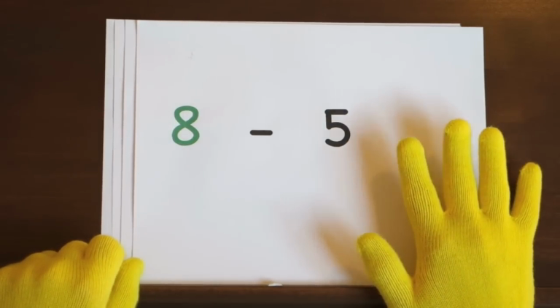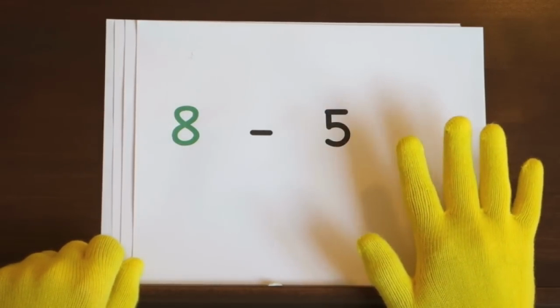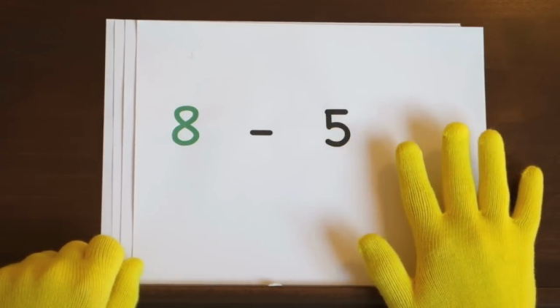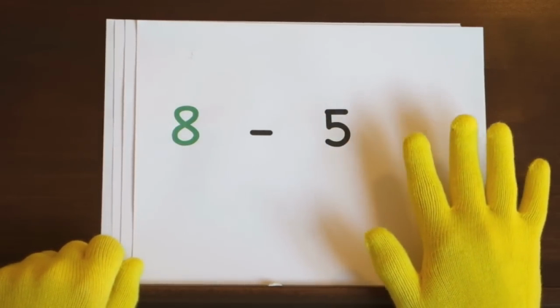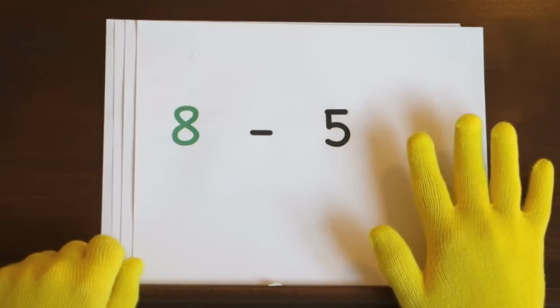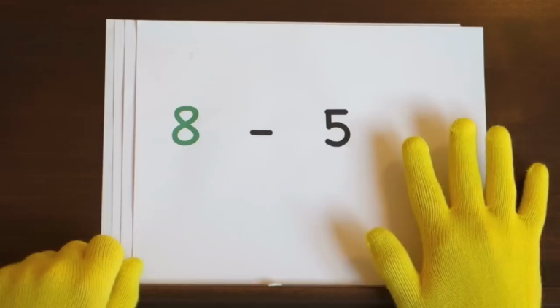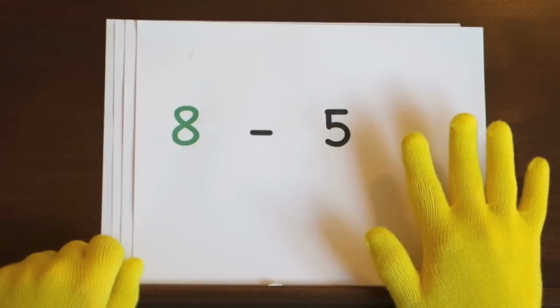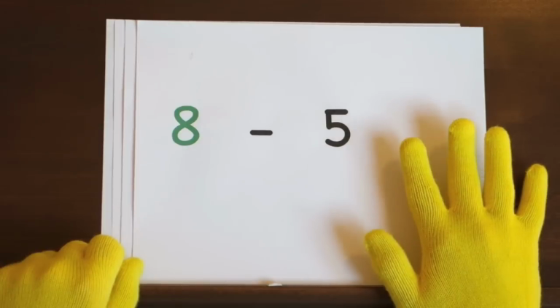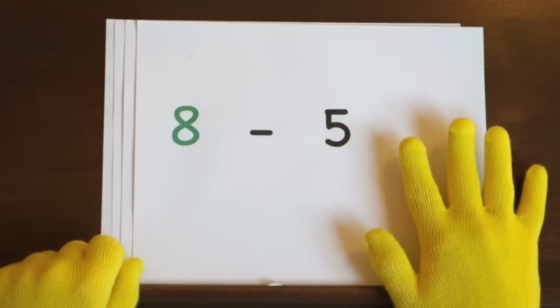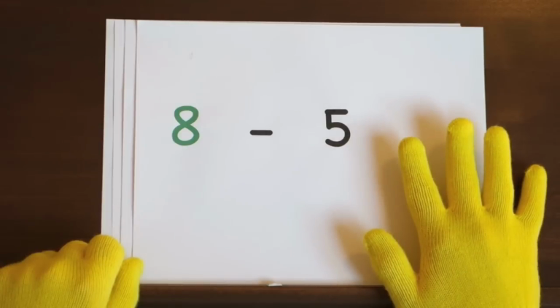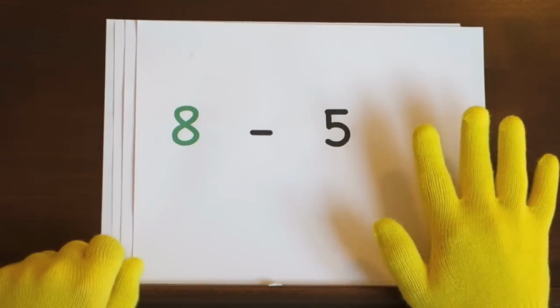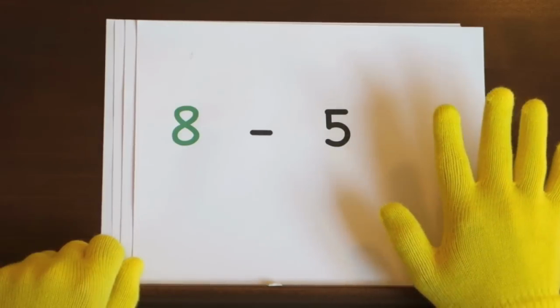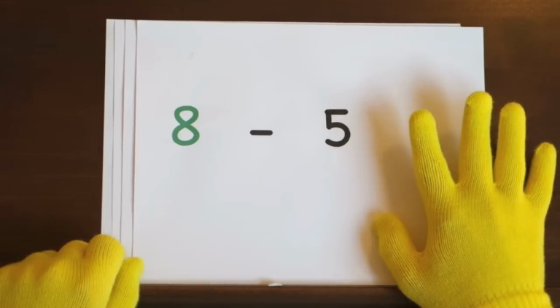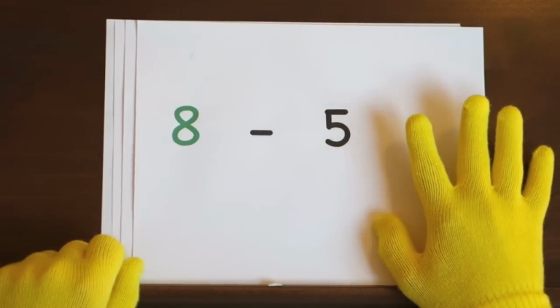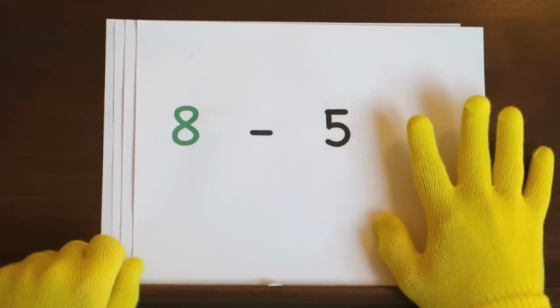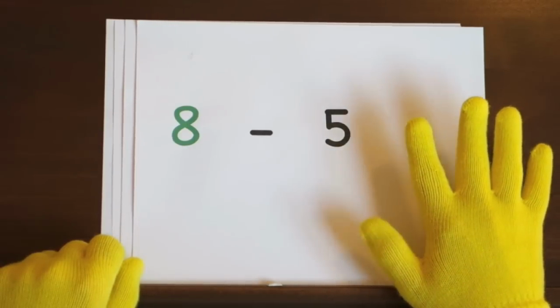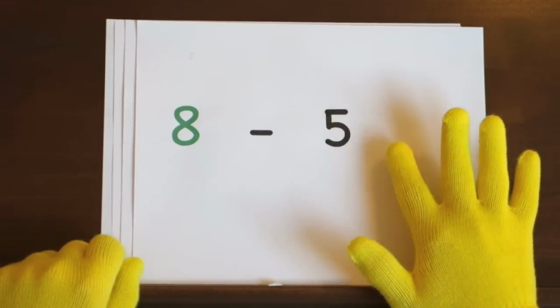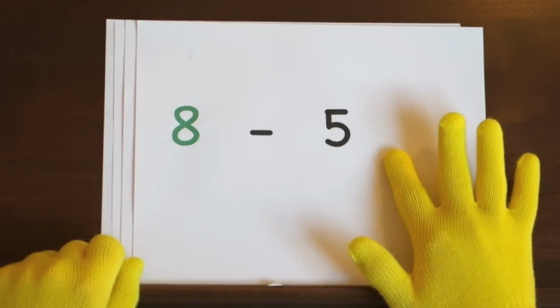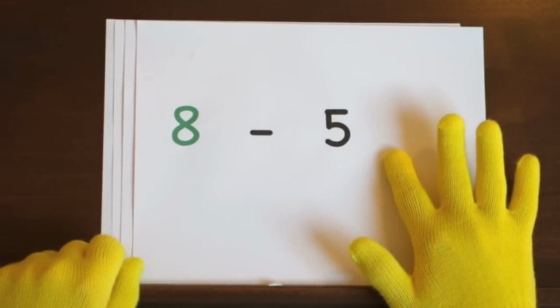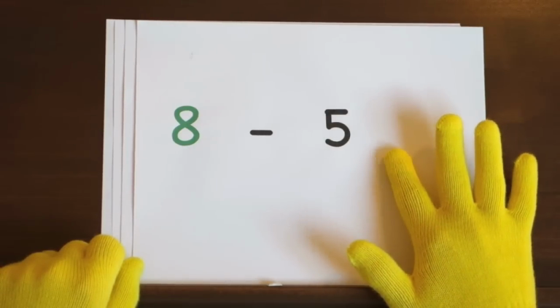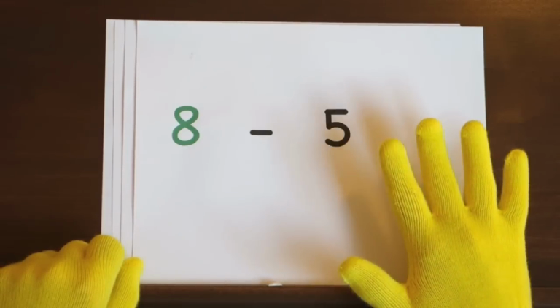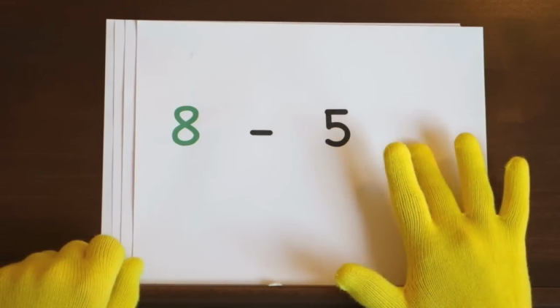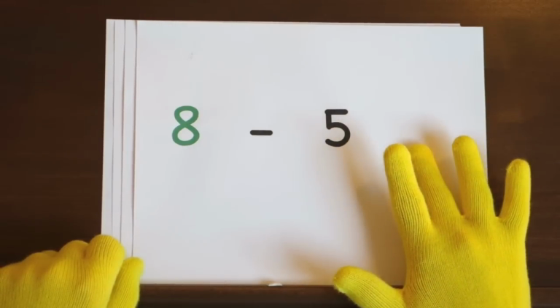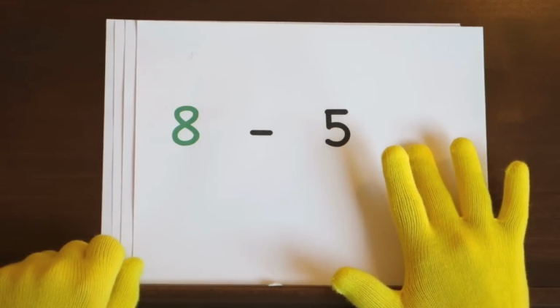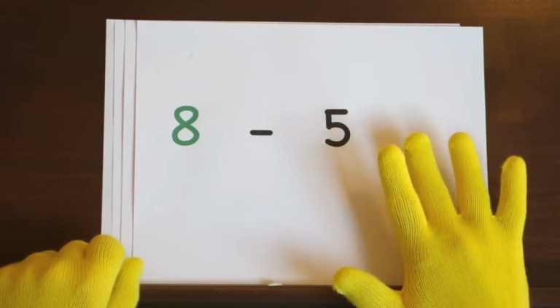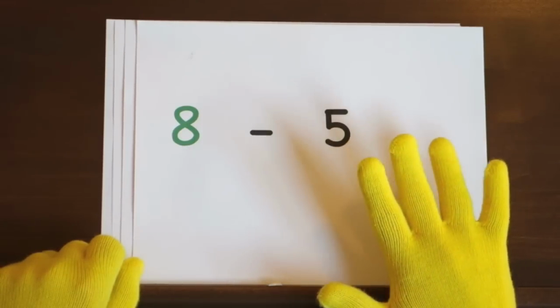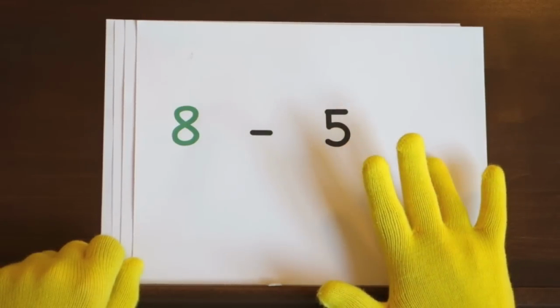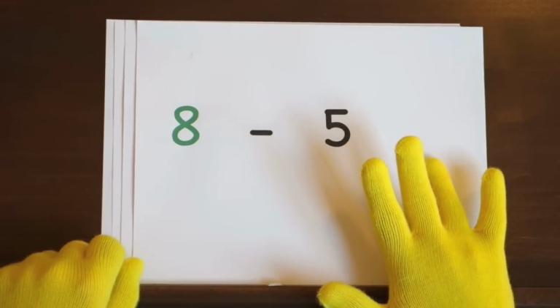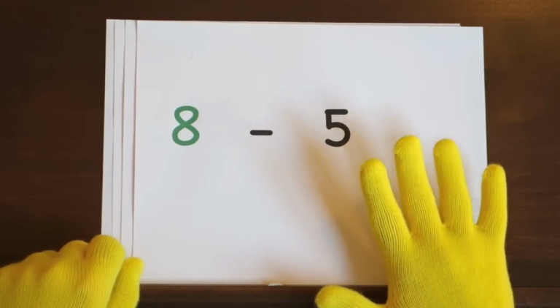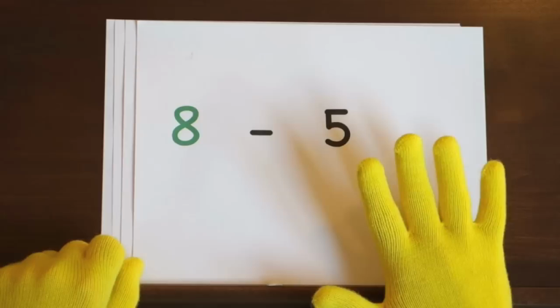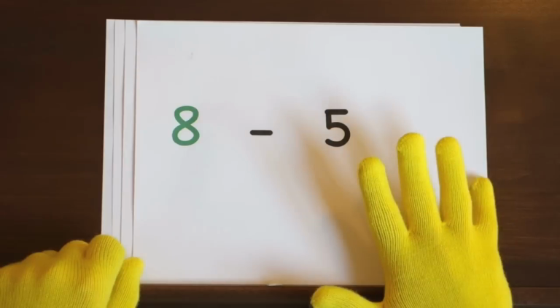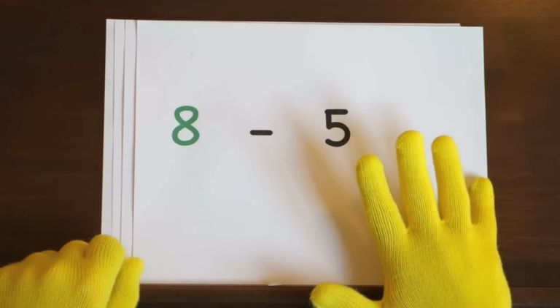Ready and eight, seven, six, five, four, three.